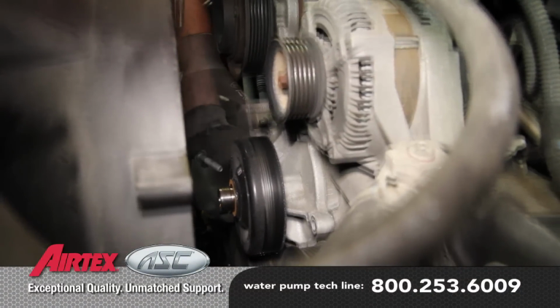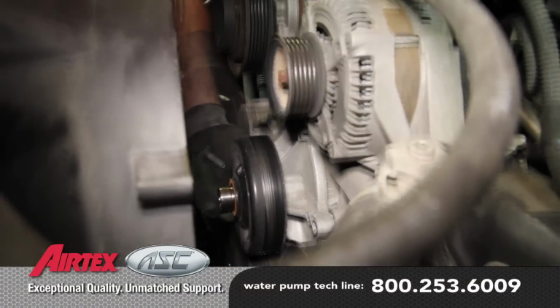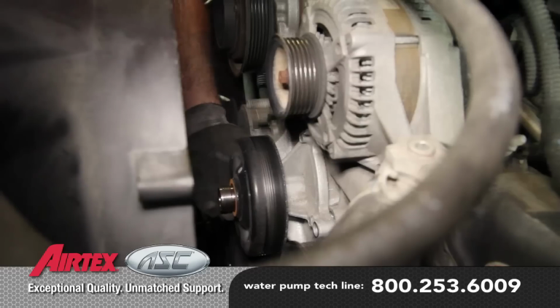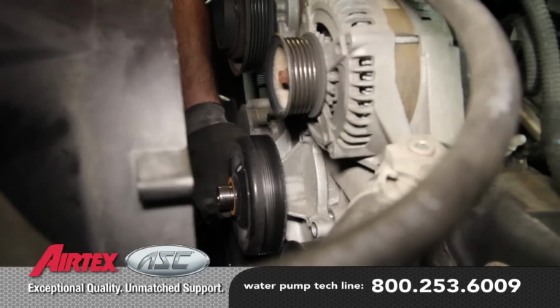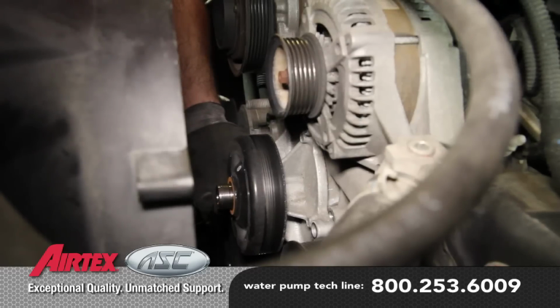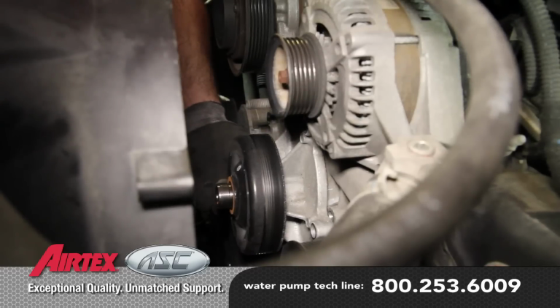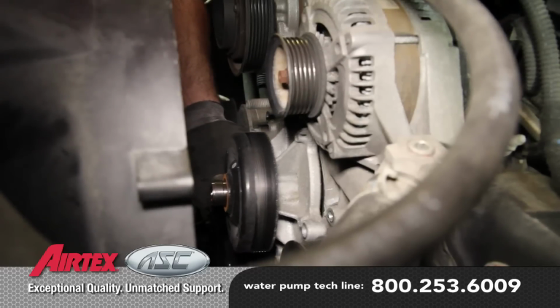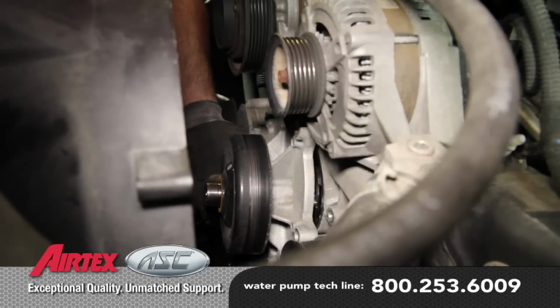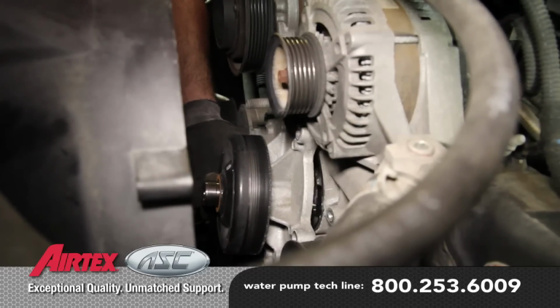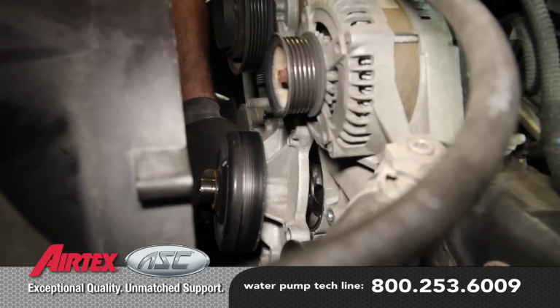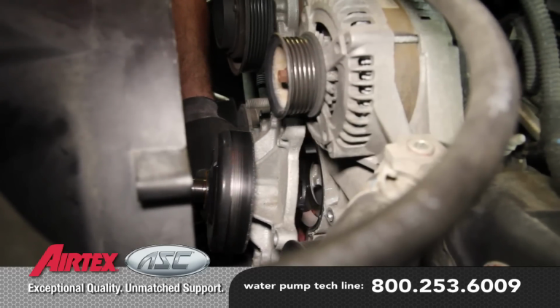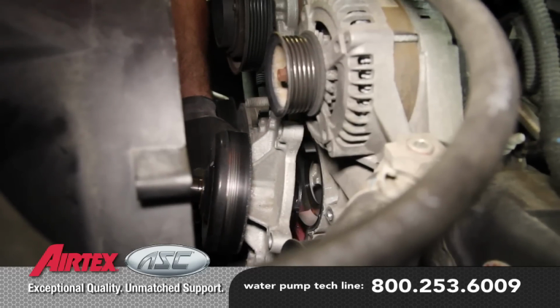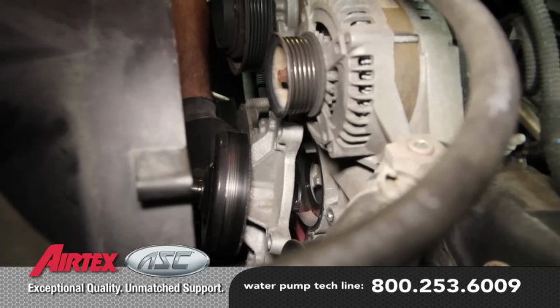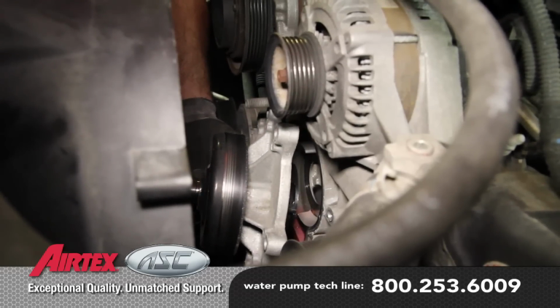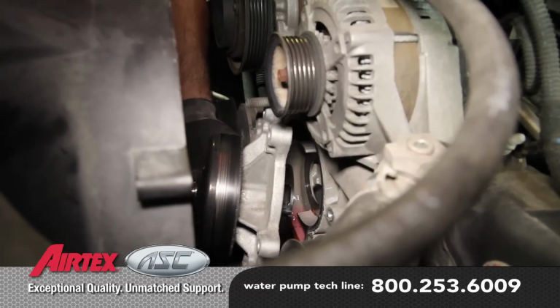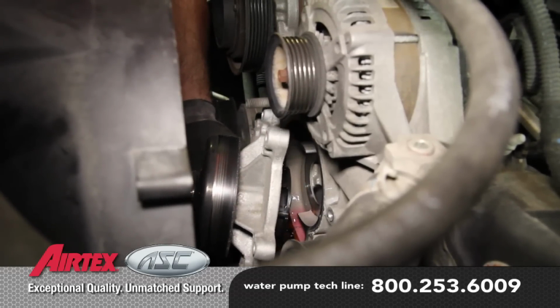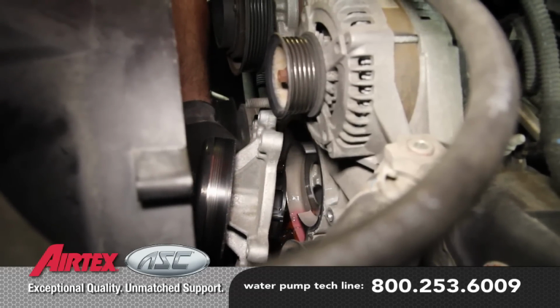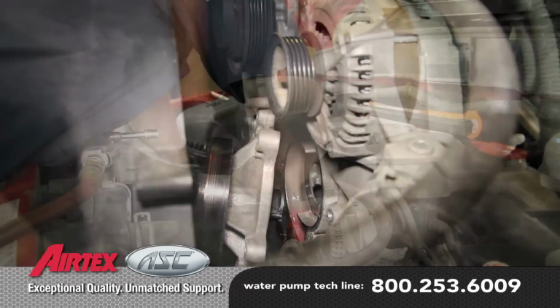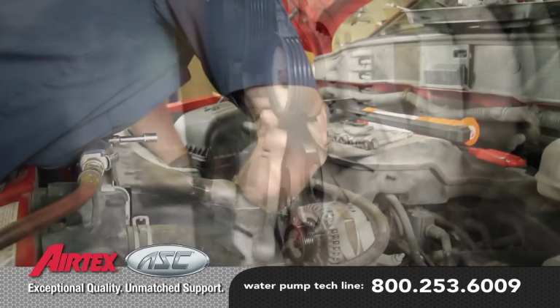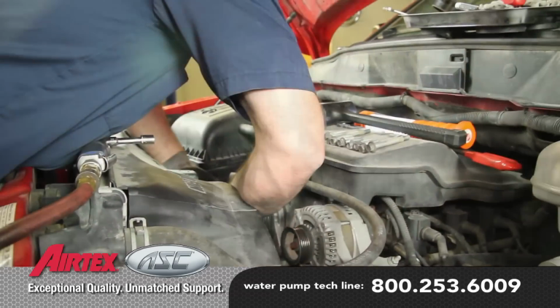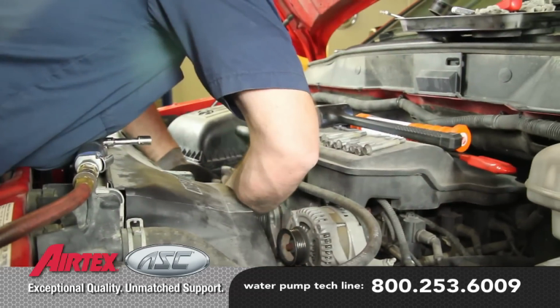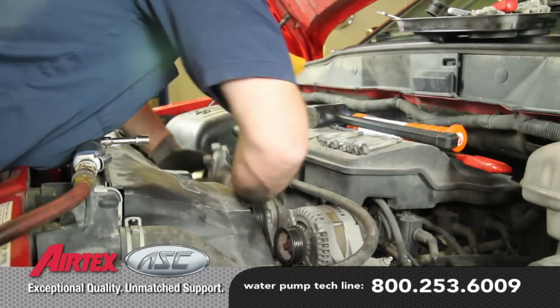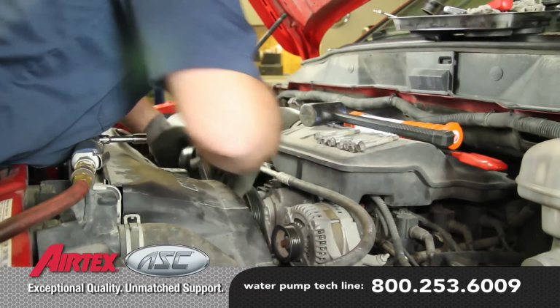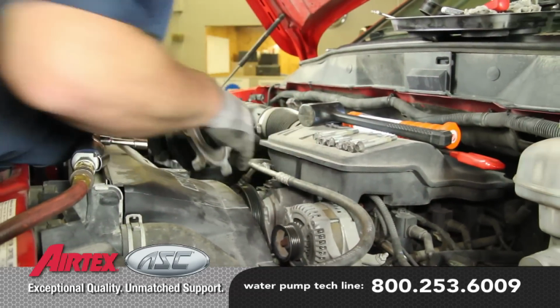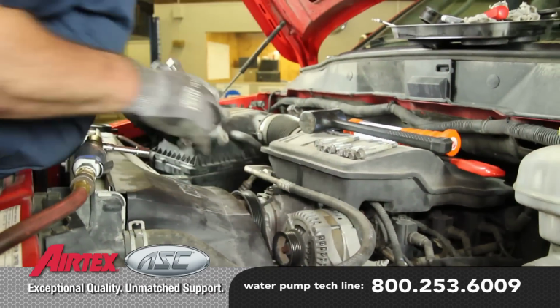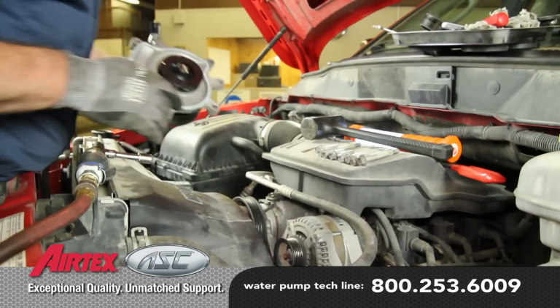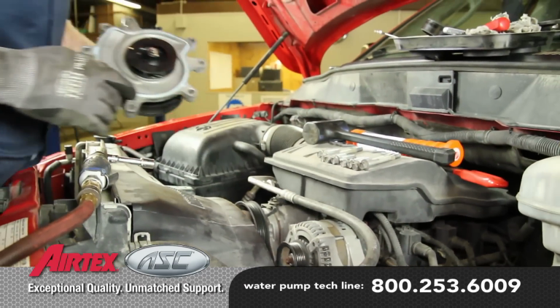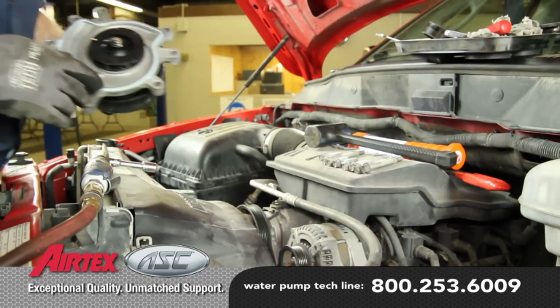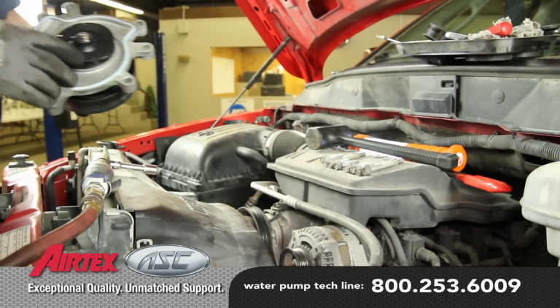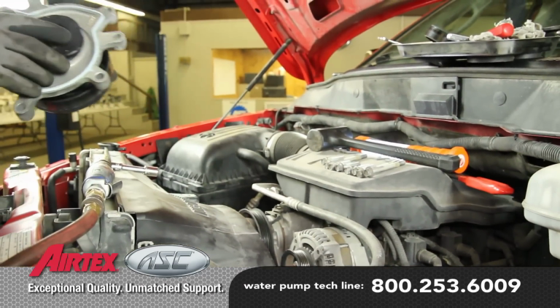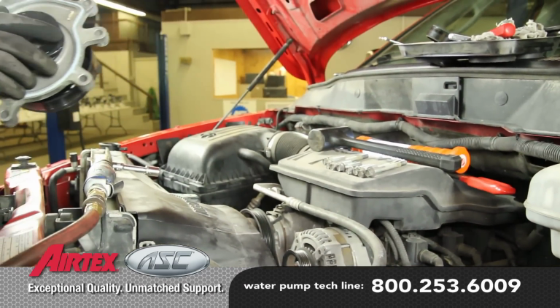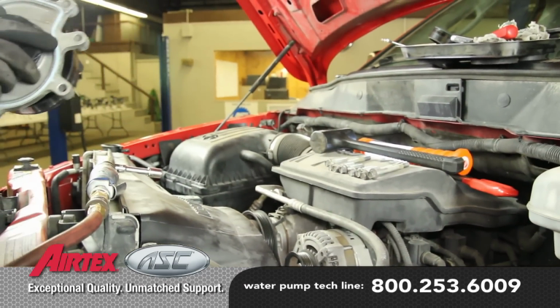As you remove the water pump, there may be some residual coolant. Be sure to capture this and dispose of it properly.